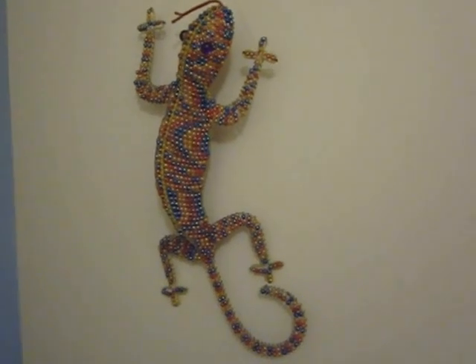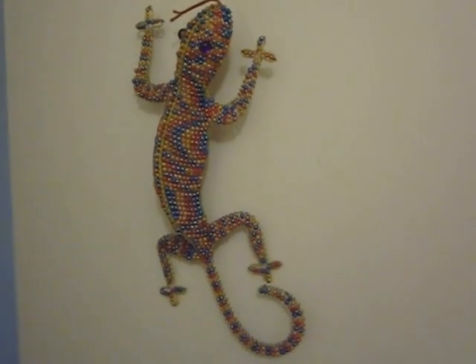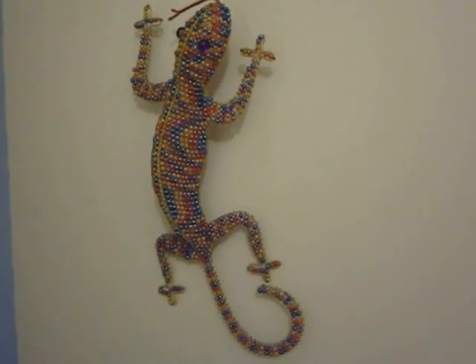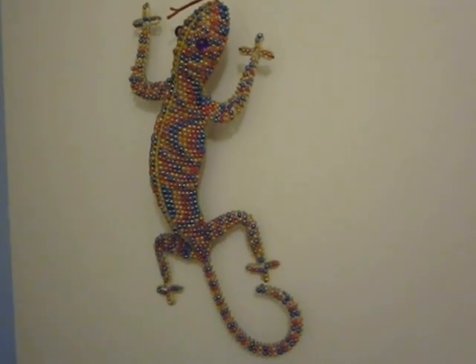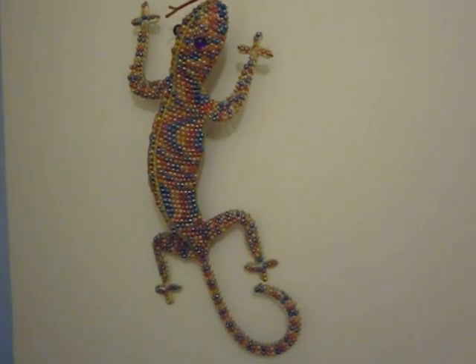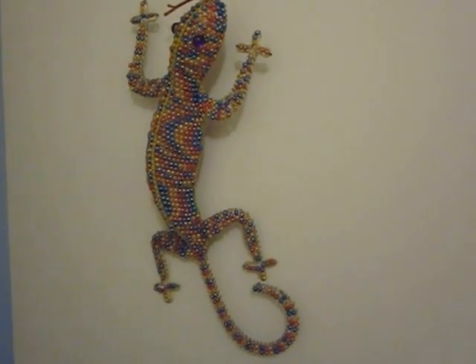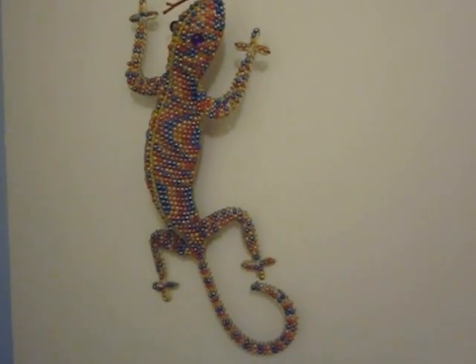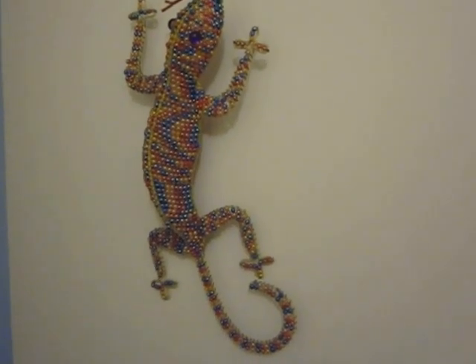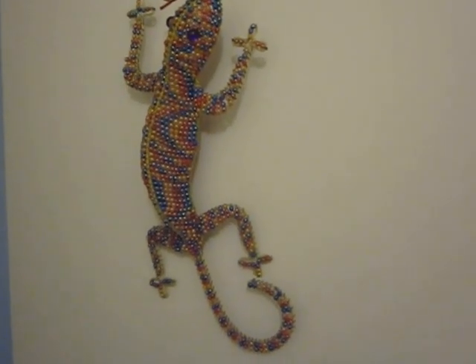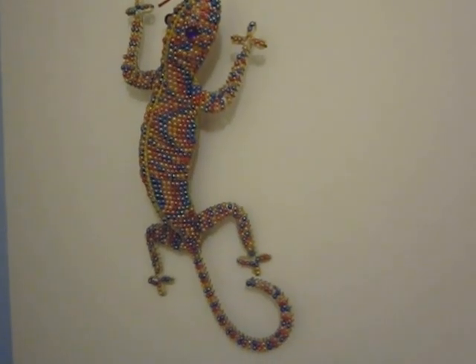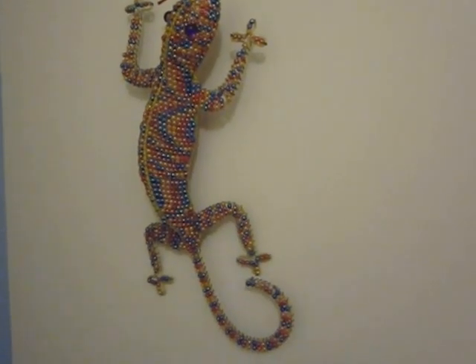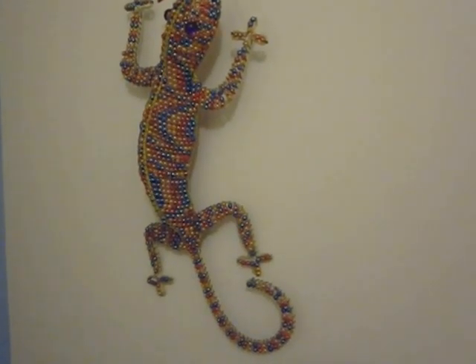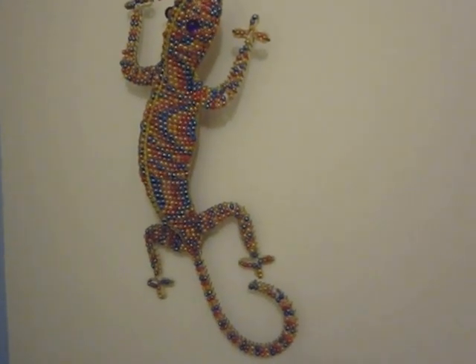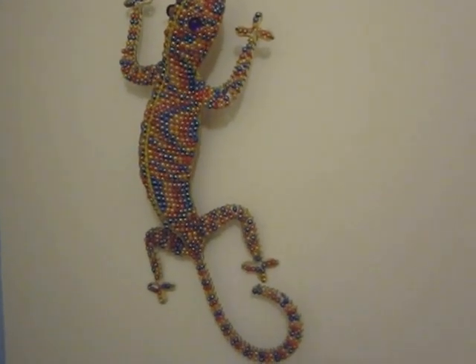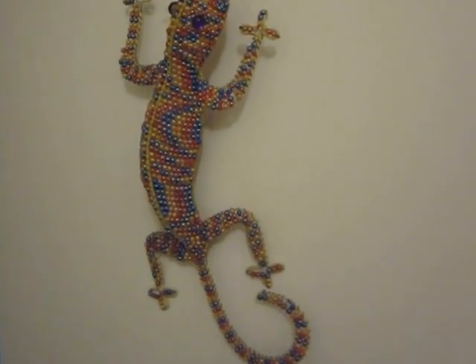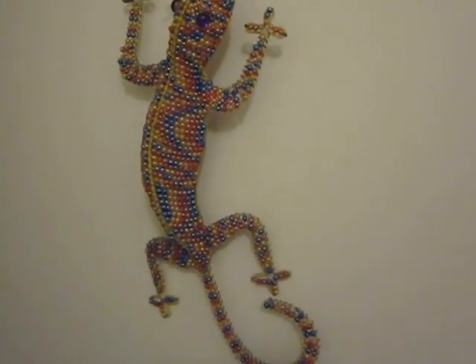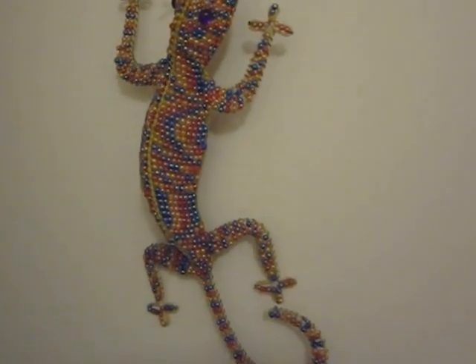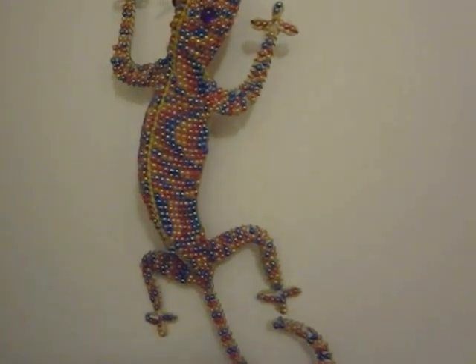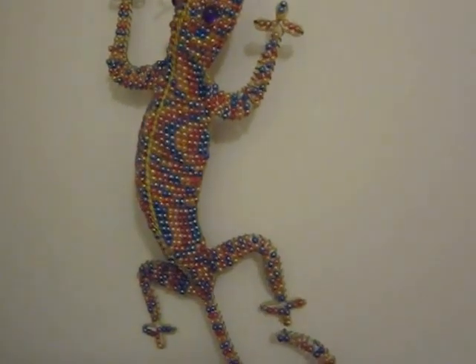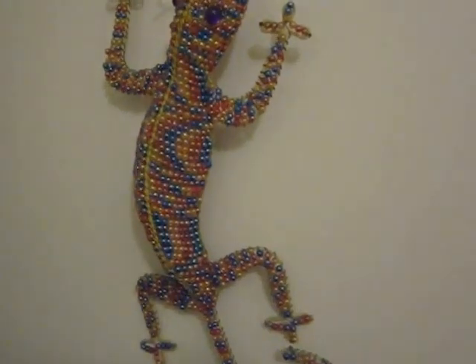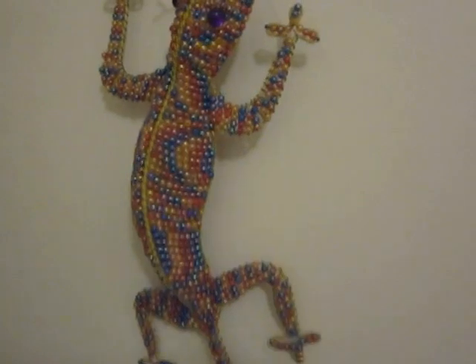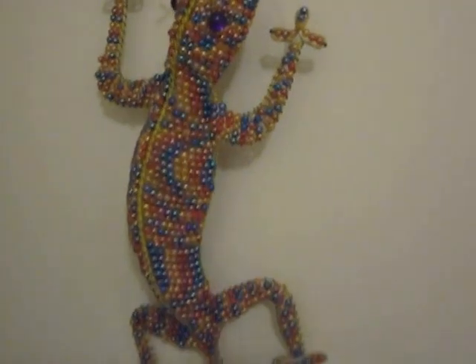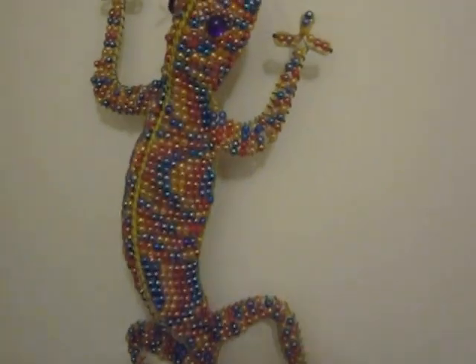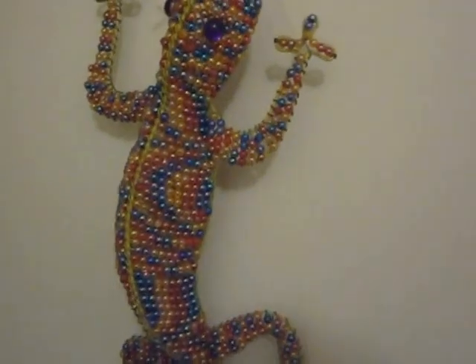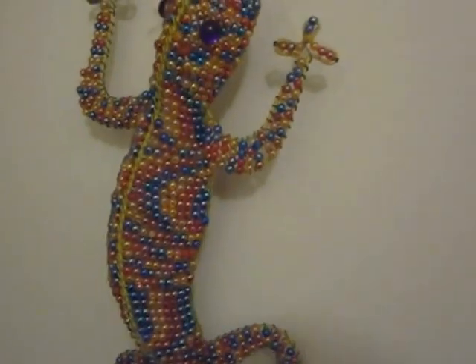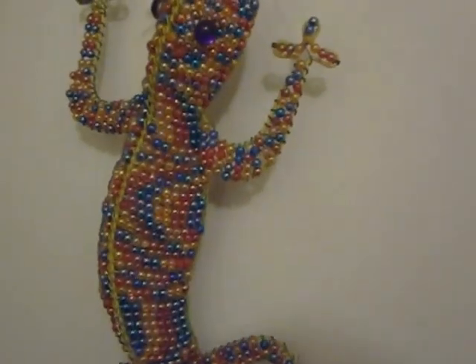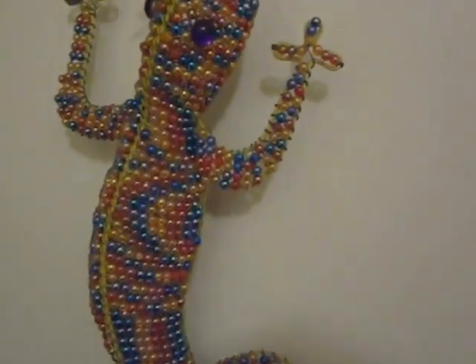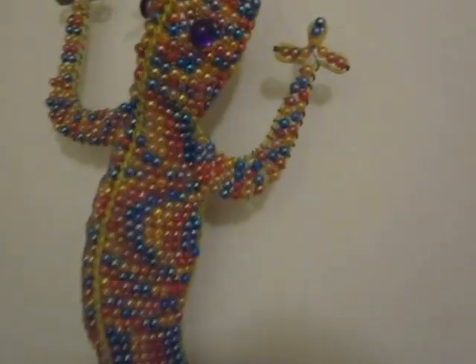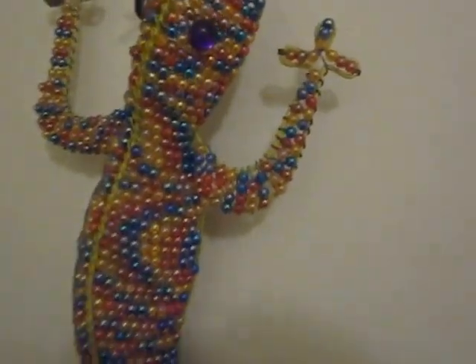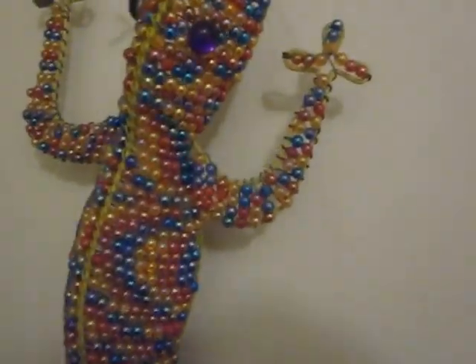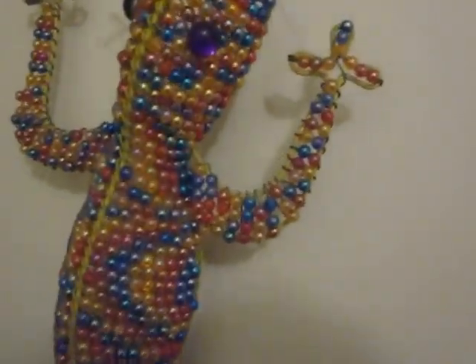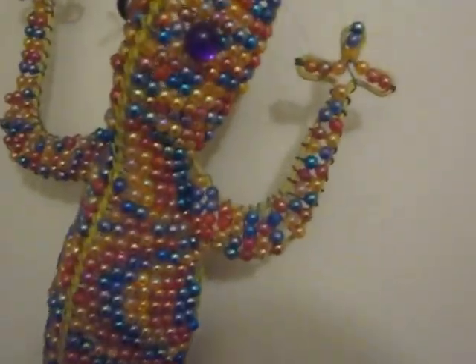So it isn't entirely put together and it's kind of a mess, but I thought I'd welcome you to my studio and do a little tour.